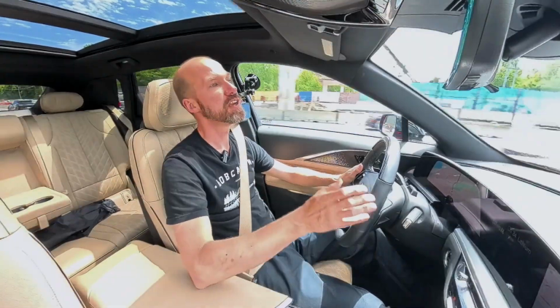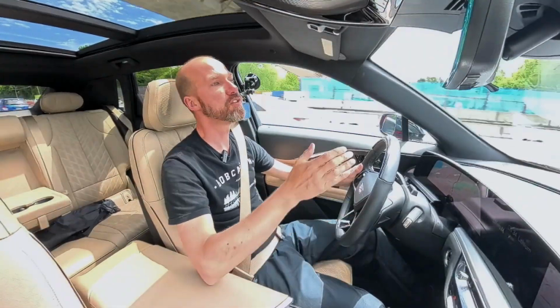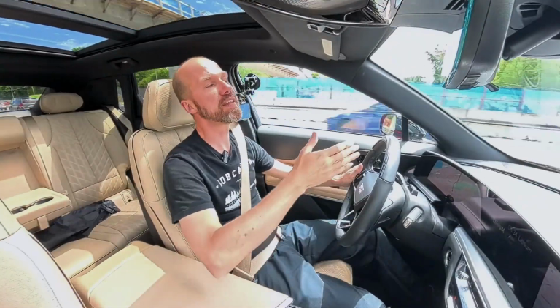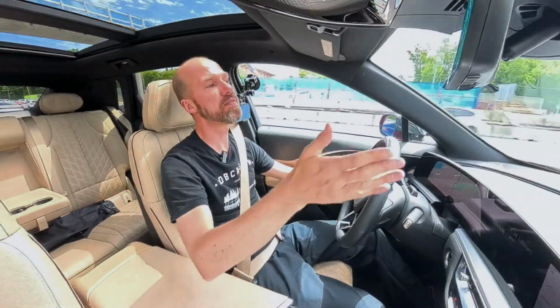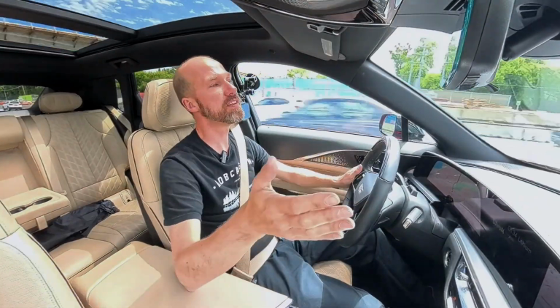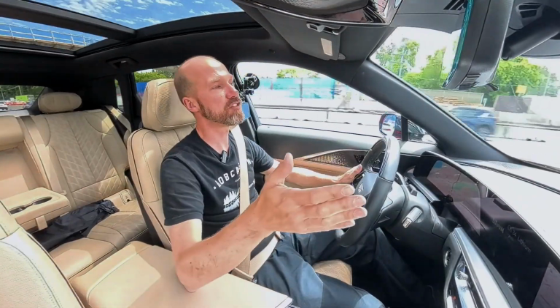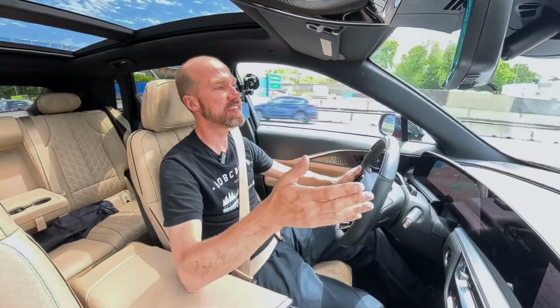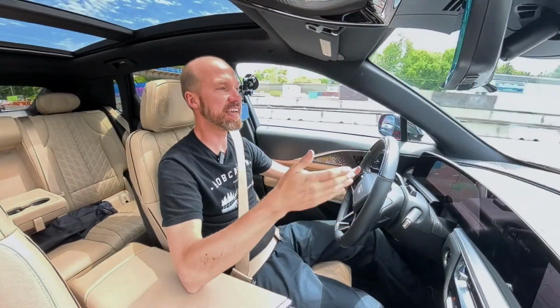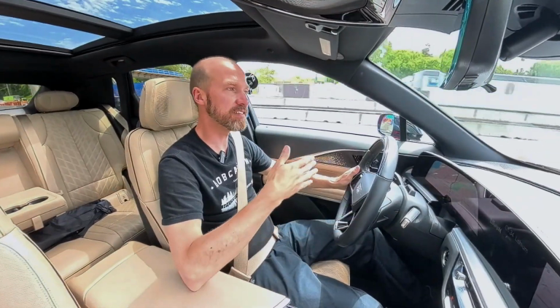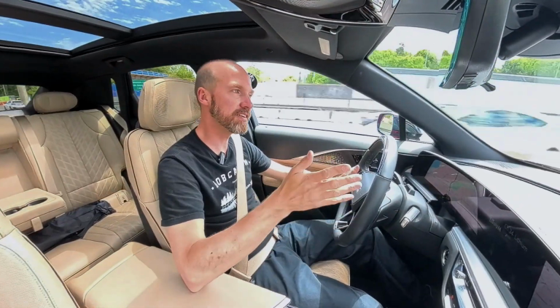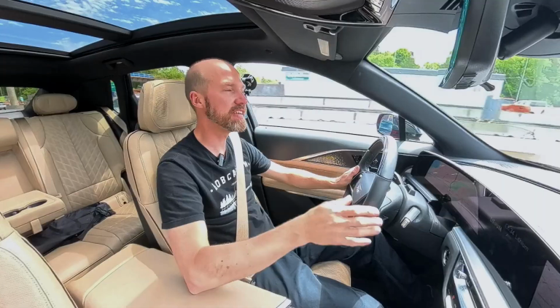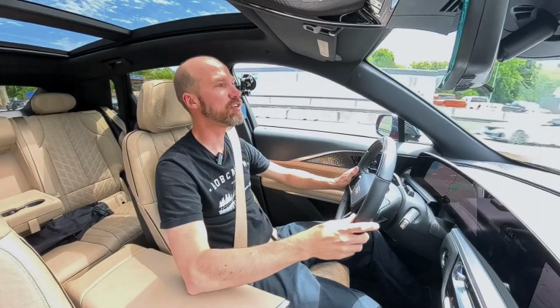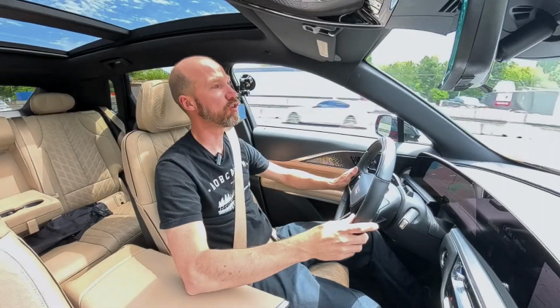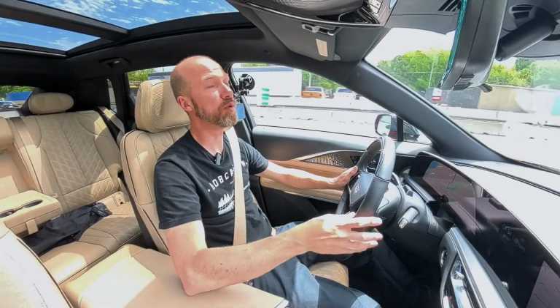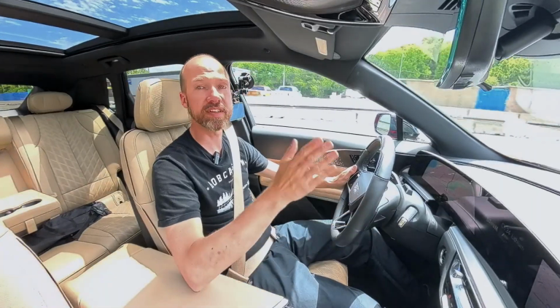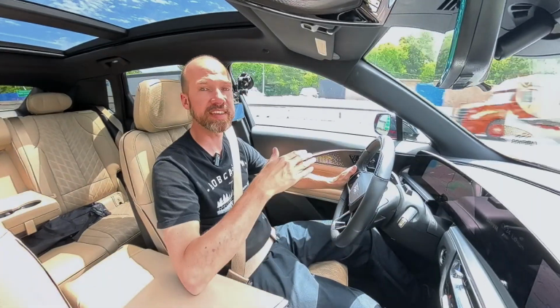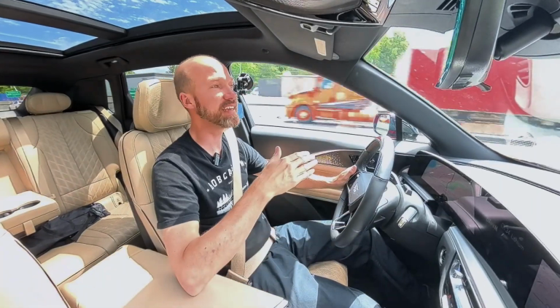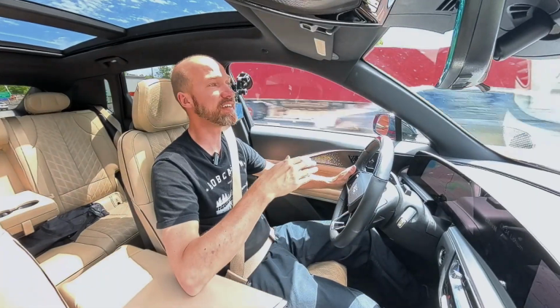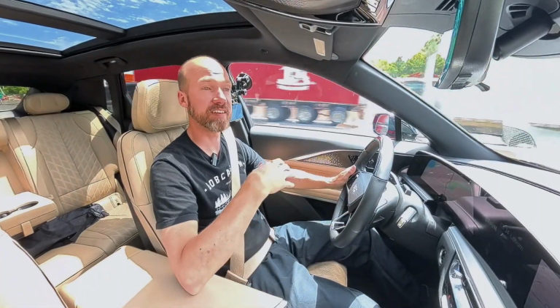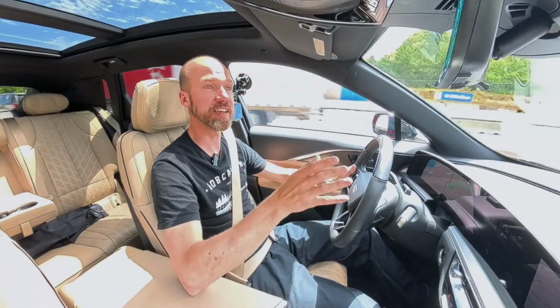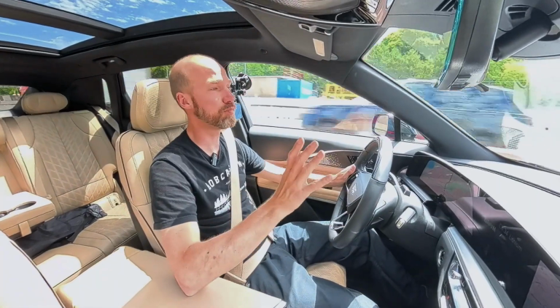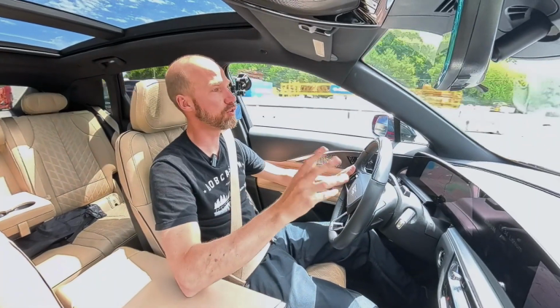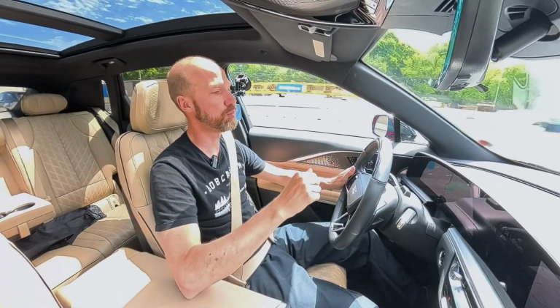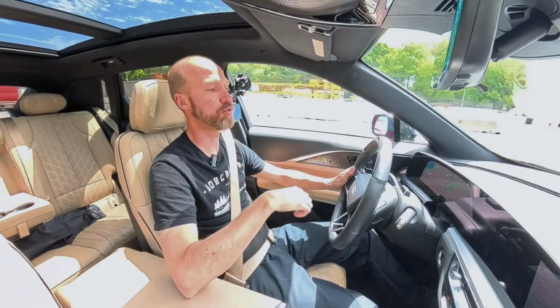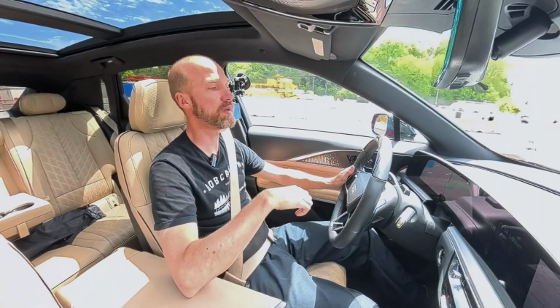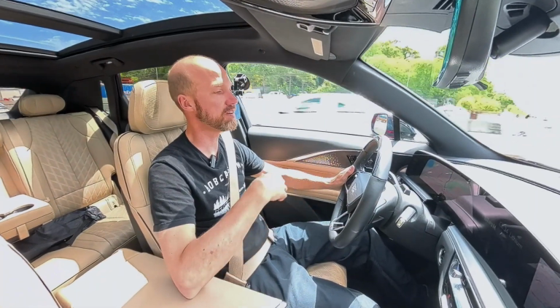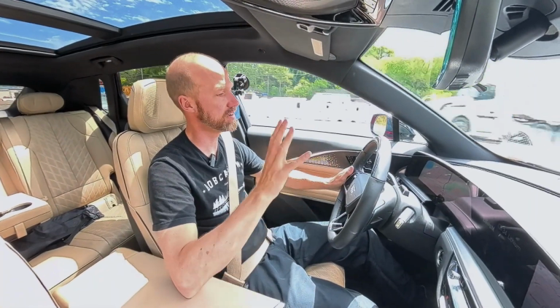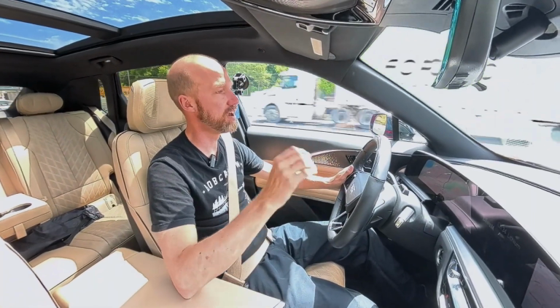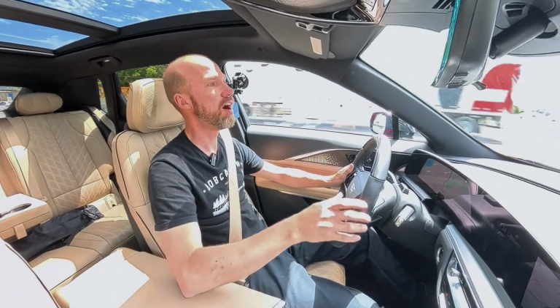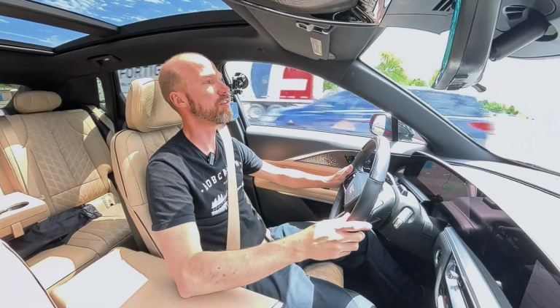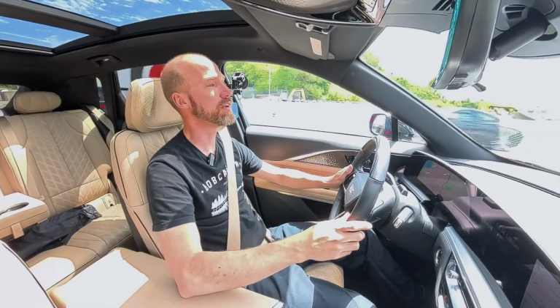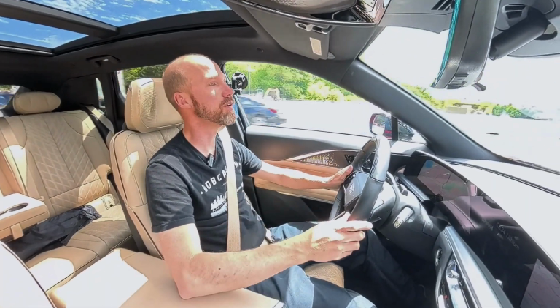Now it's telling me to take over because I'm in a construction zone and the lanes have shifted. Once I'm in shifted lanes I have to take control, but once I get in the clear I can turn Super Cruise back on and off we go.